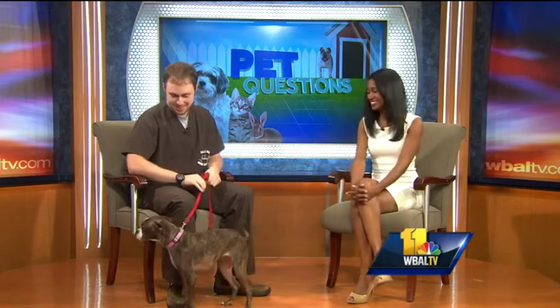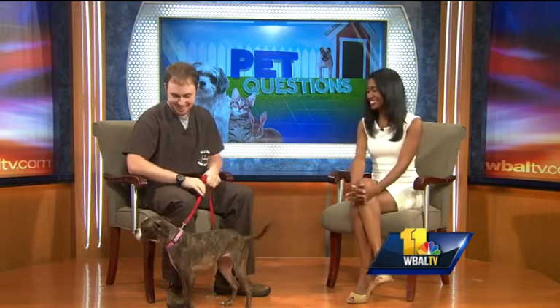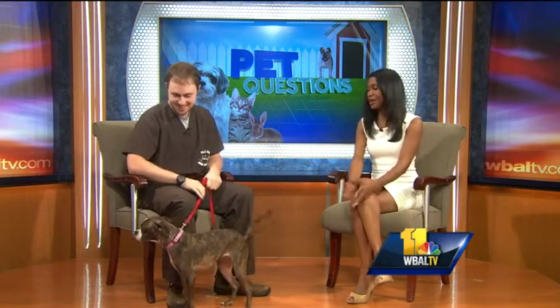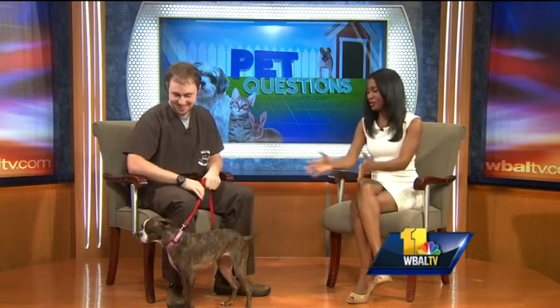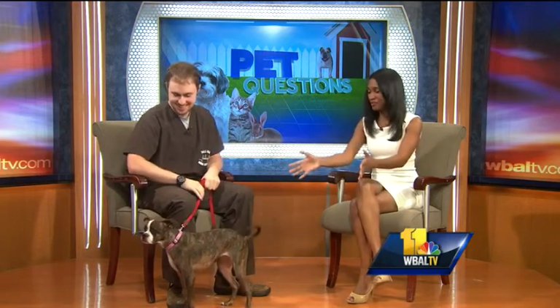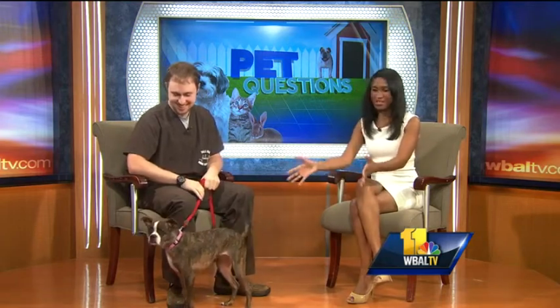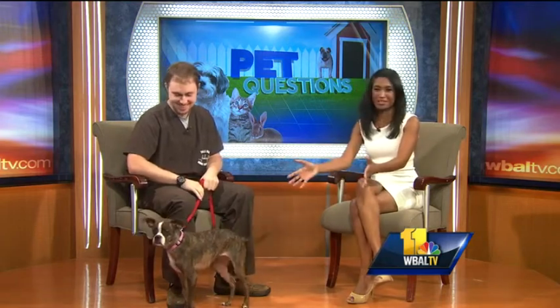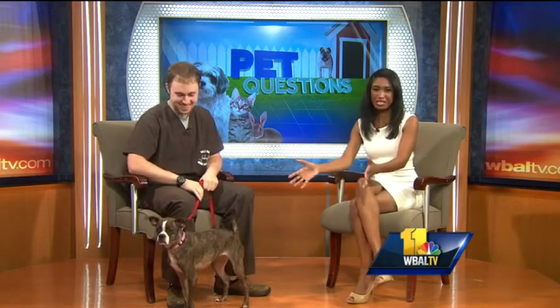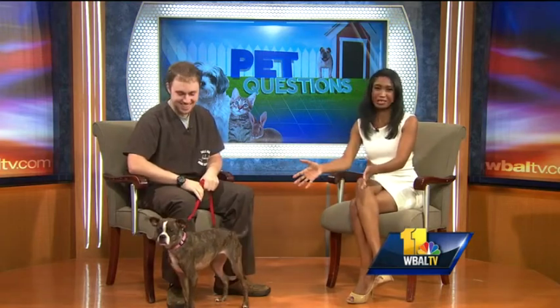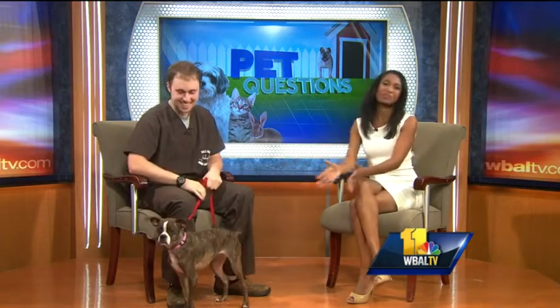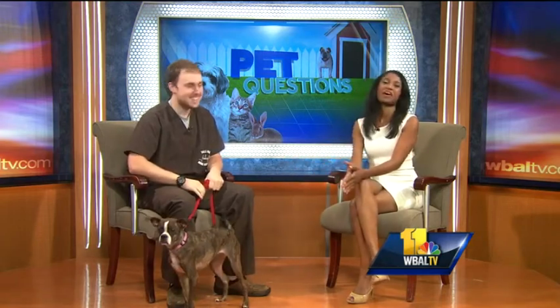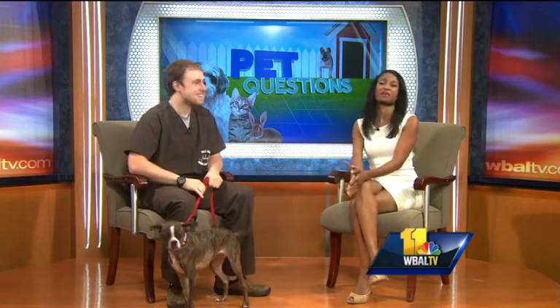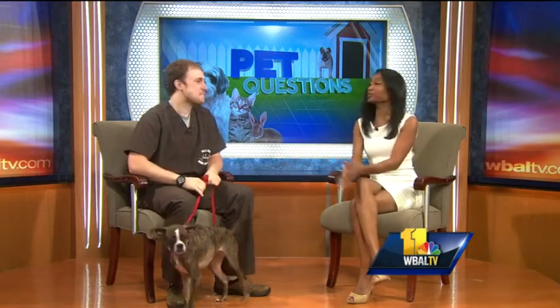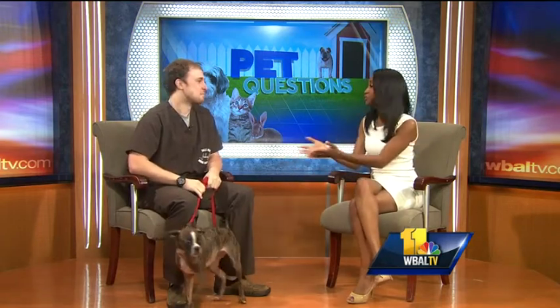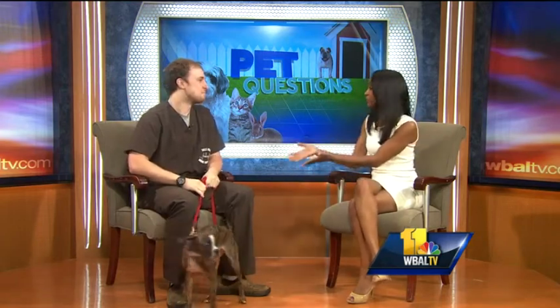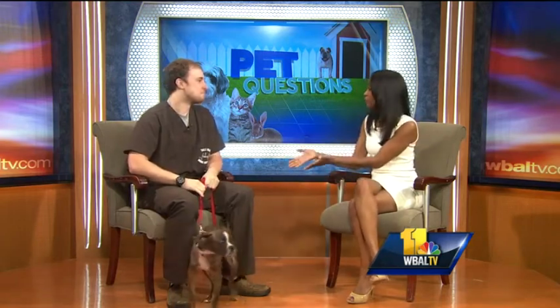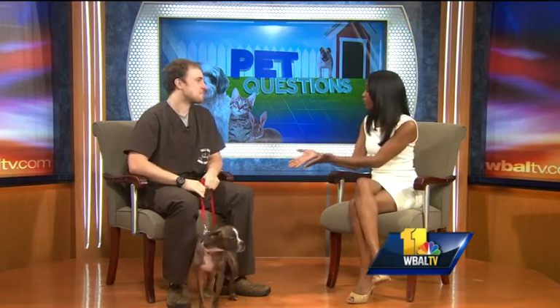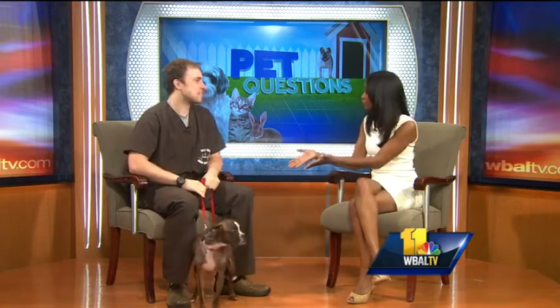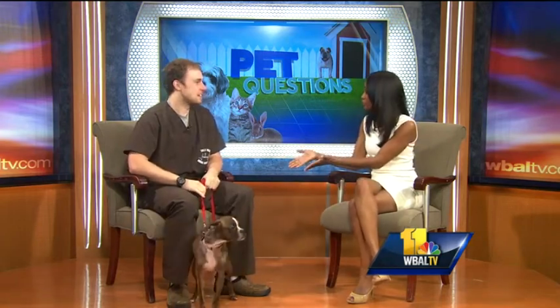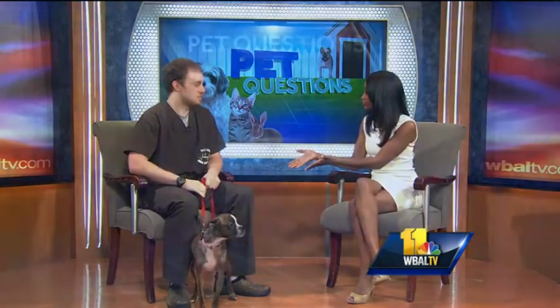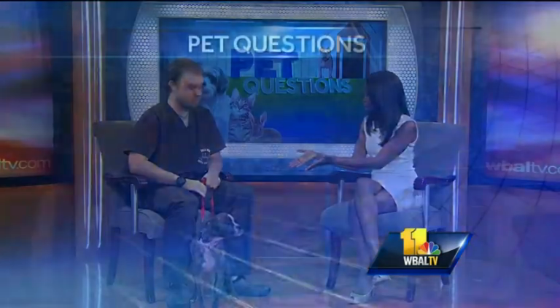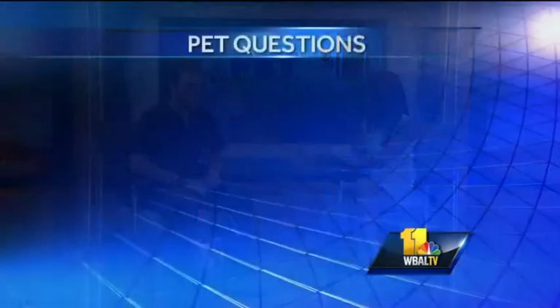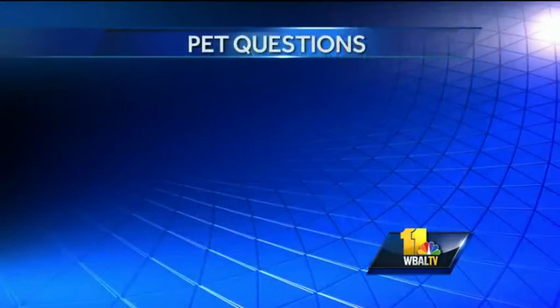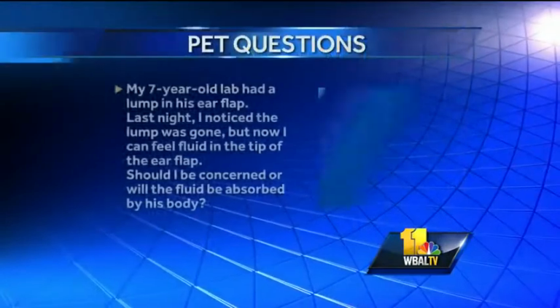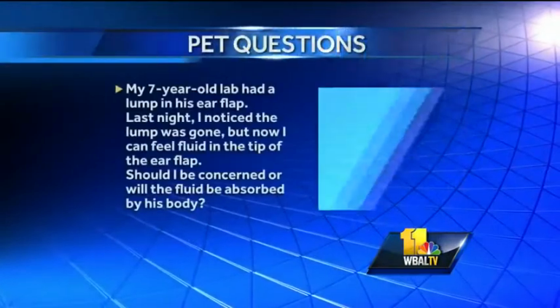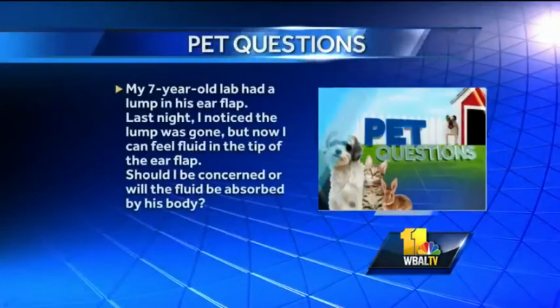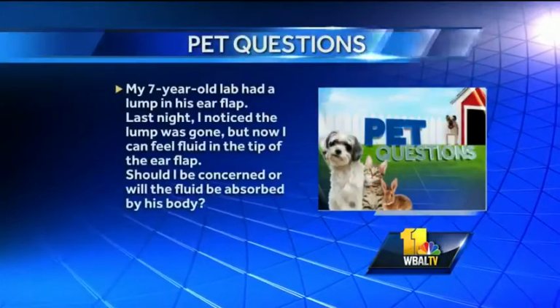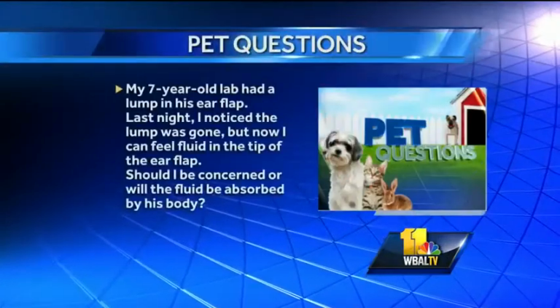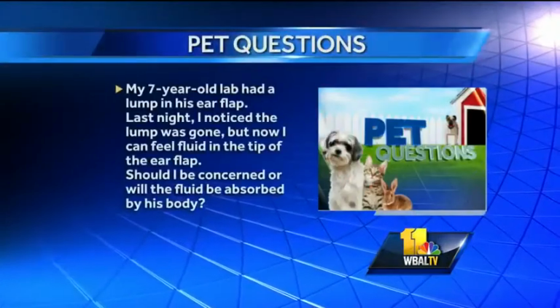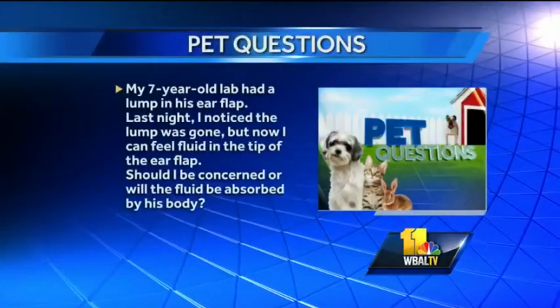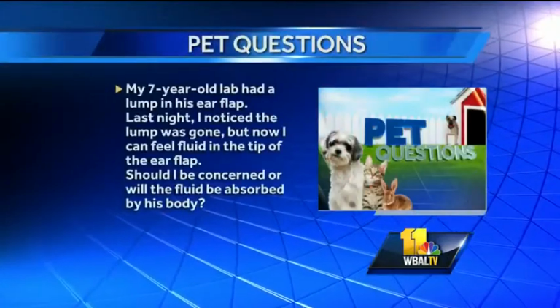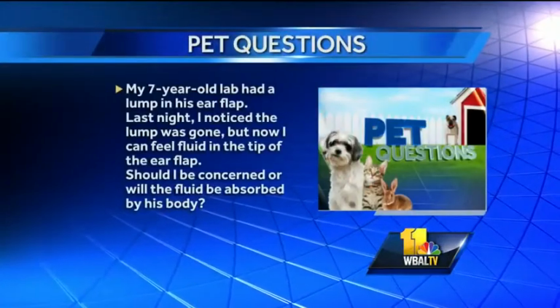She's operating within her nature. Well, we do have some pet questions for you. We'll start with the first one.